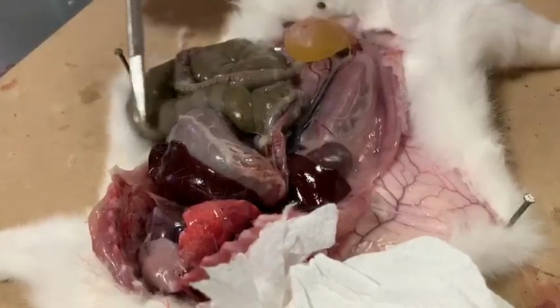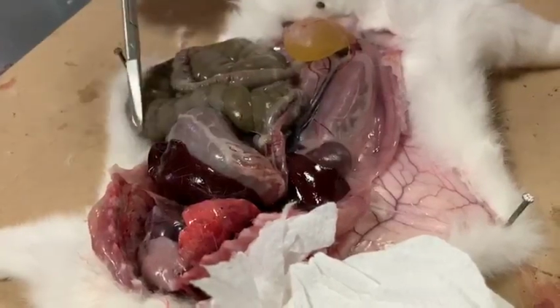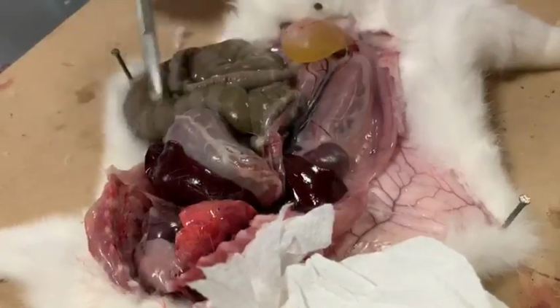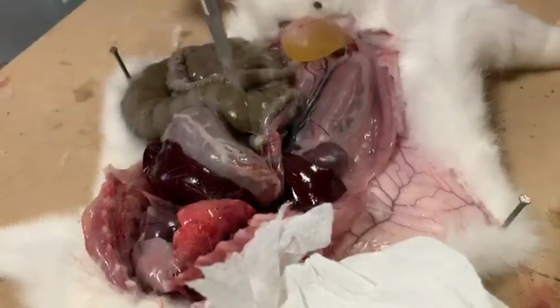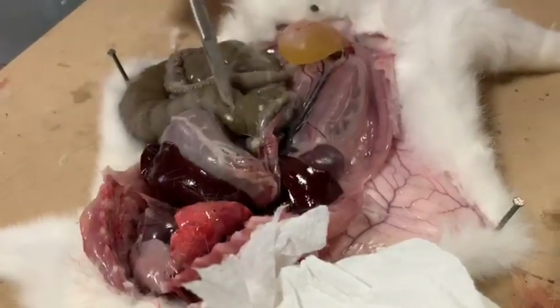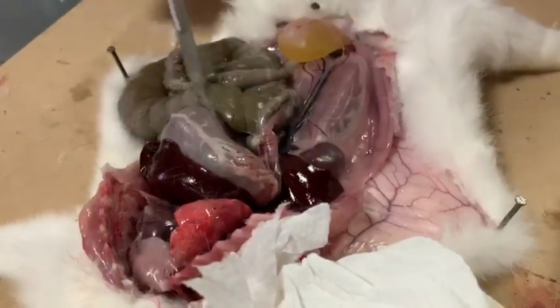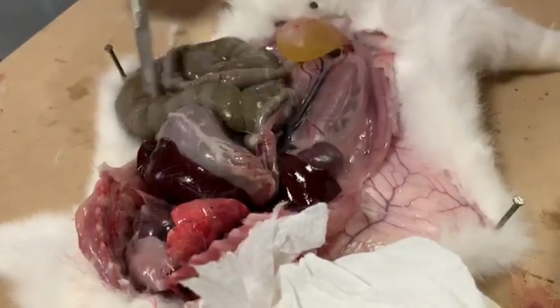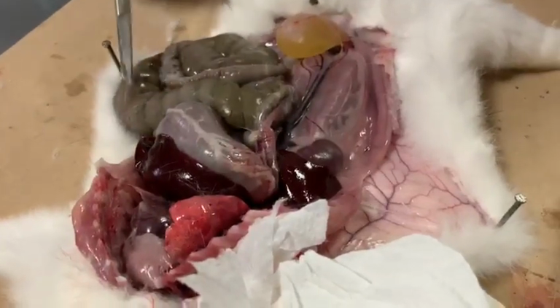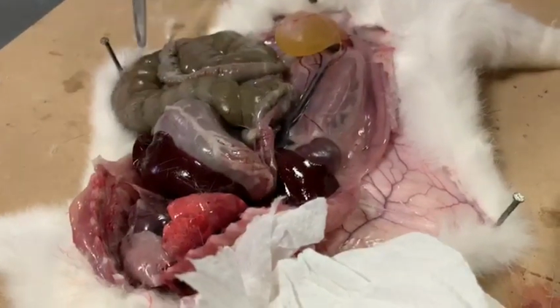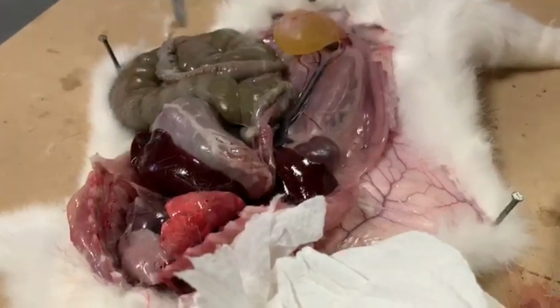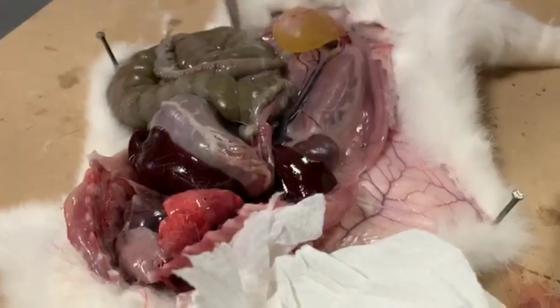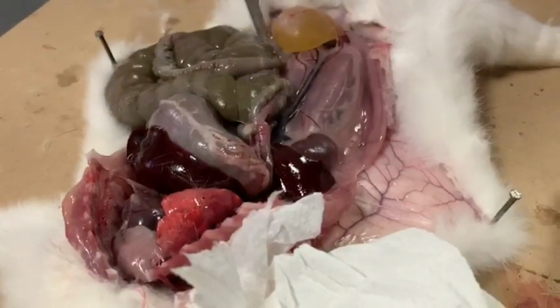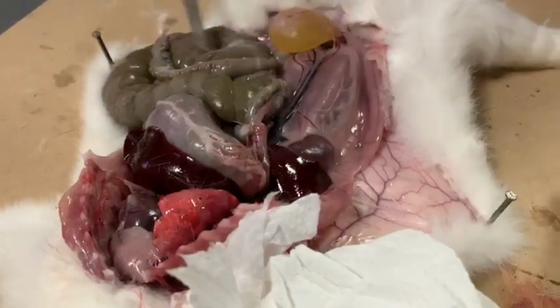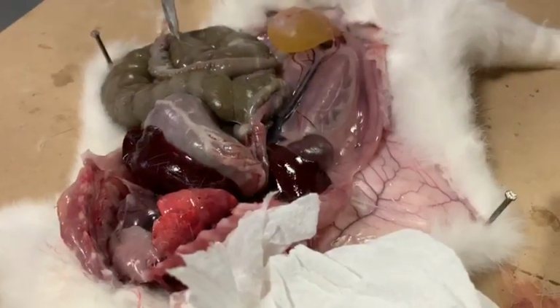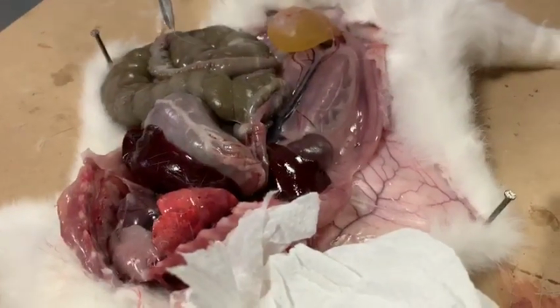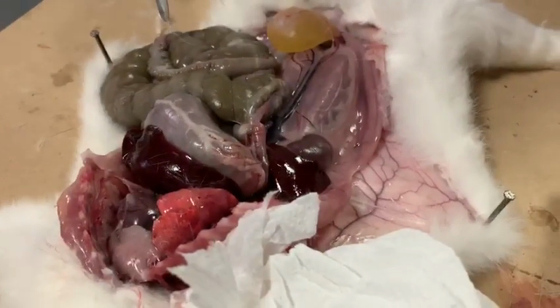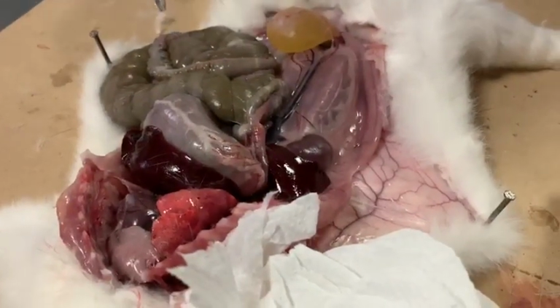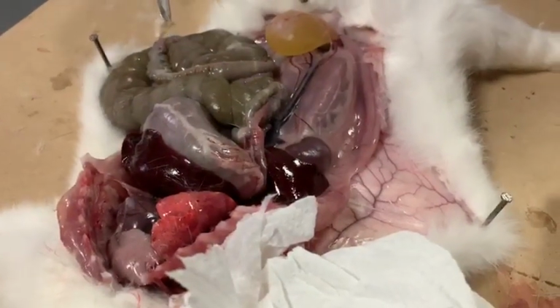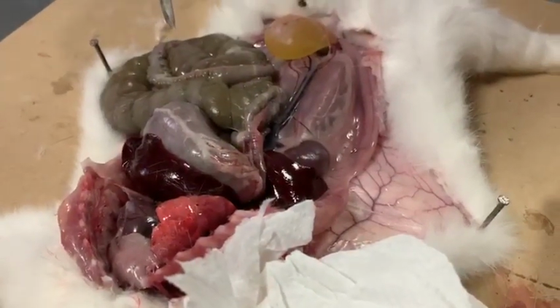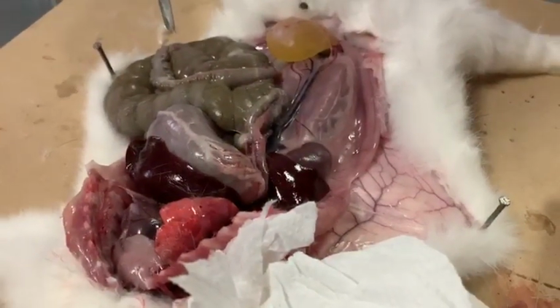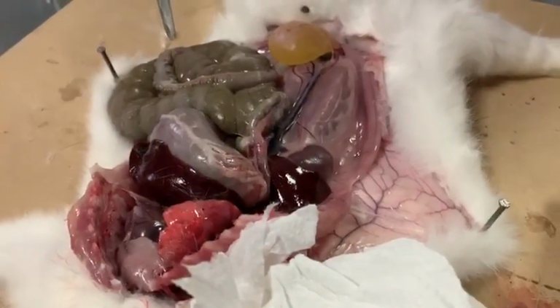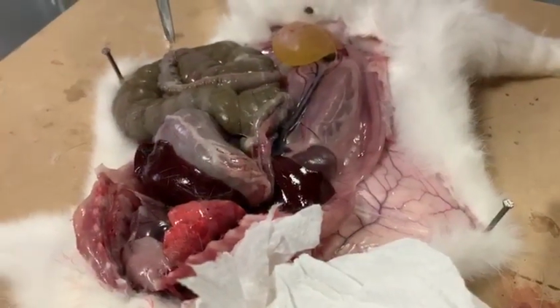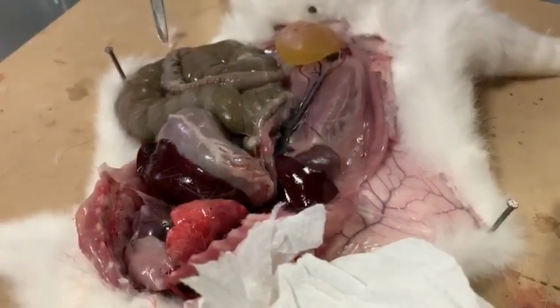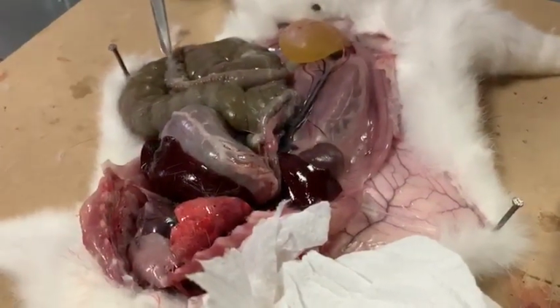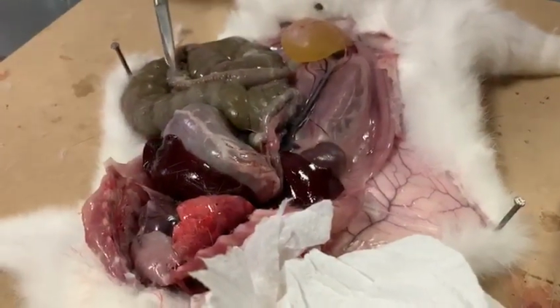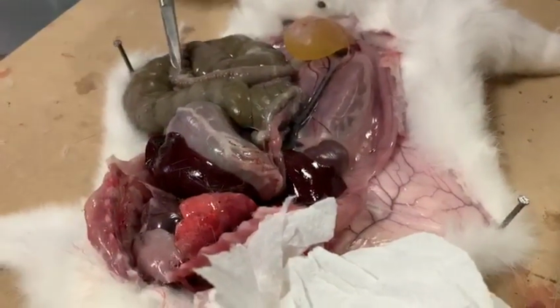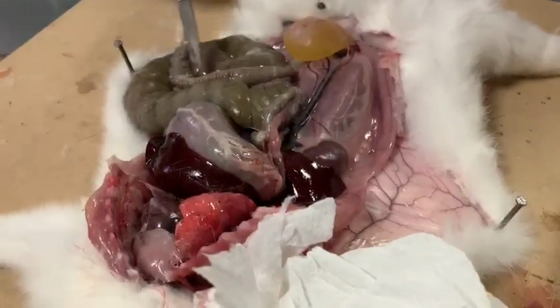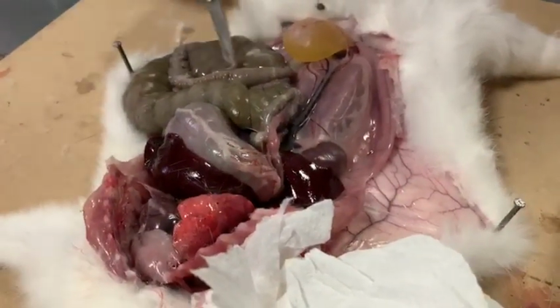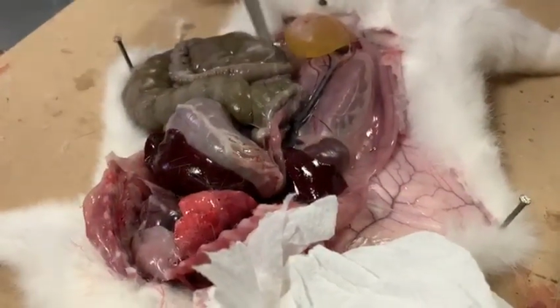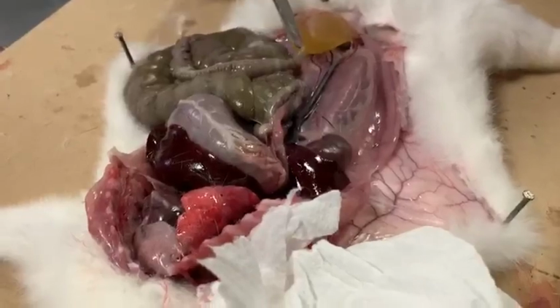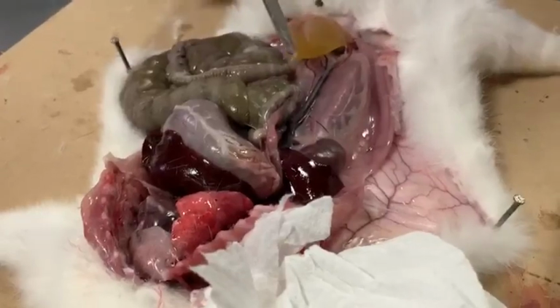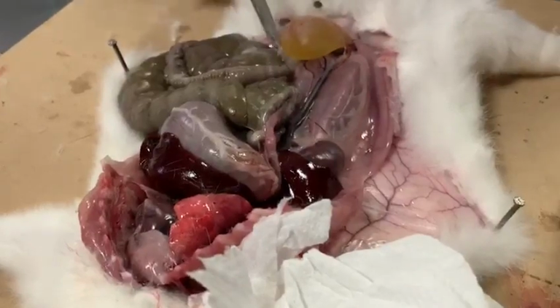This whole thing is the large intestine, and right next to it is the small intestine.